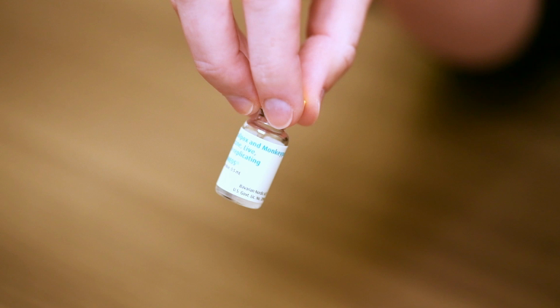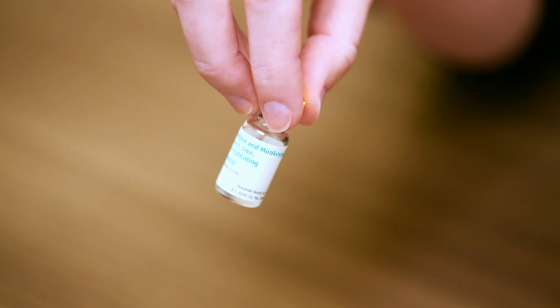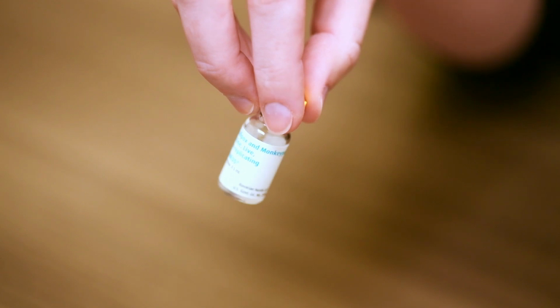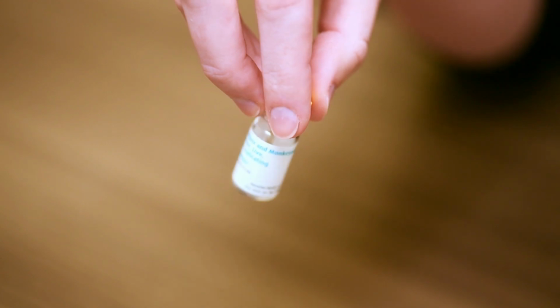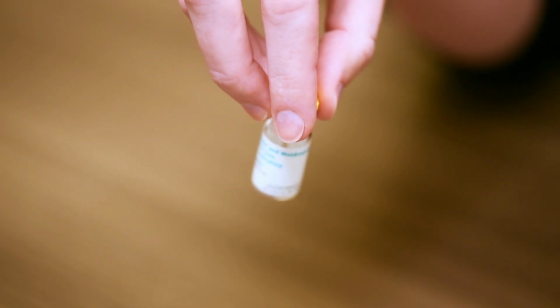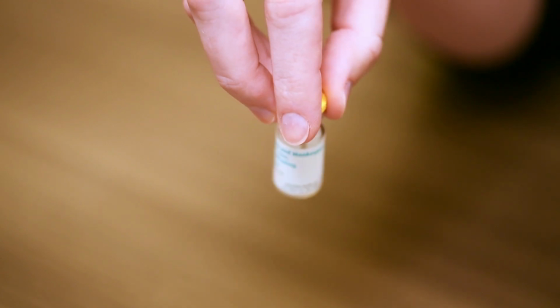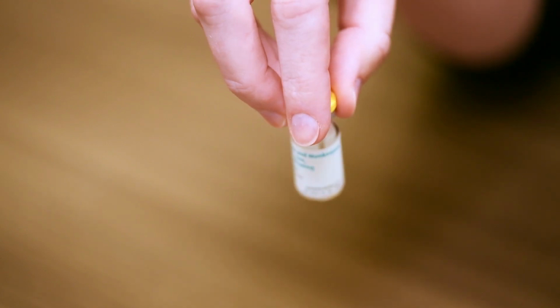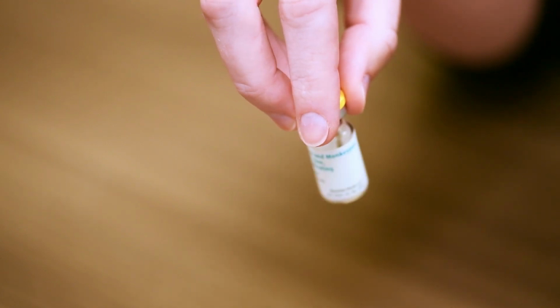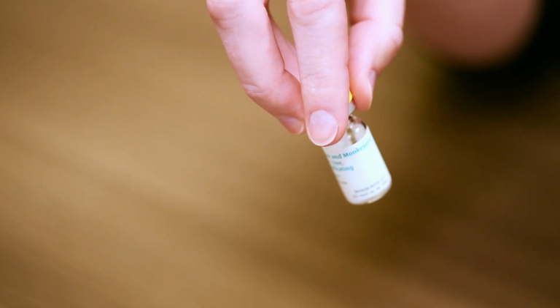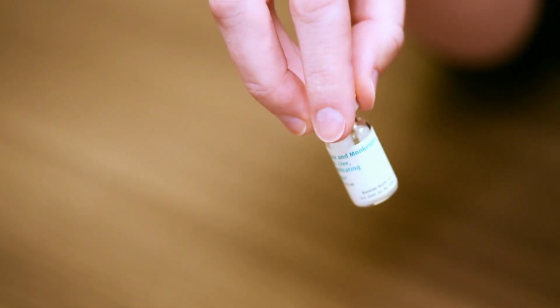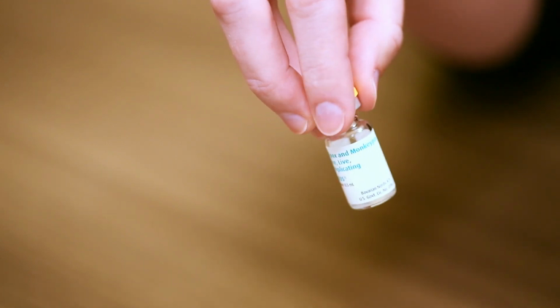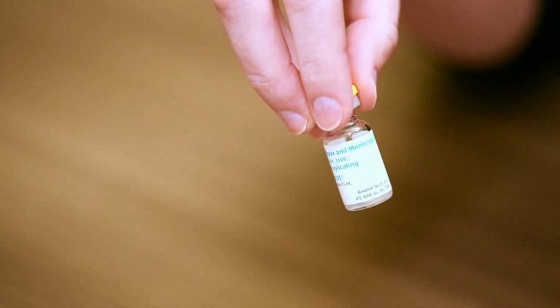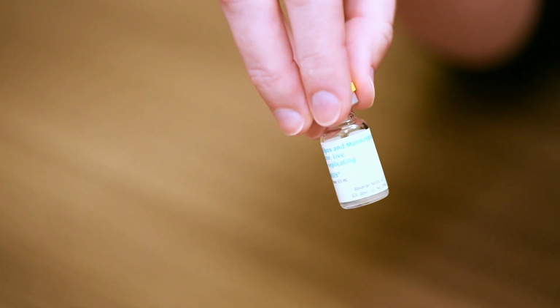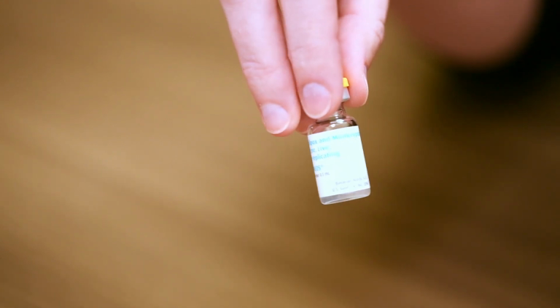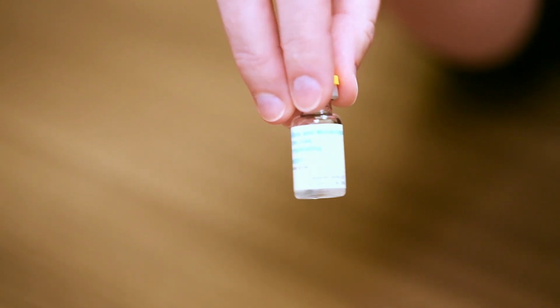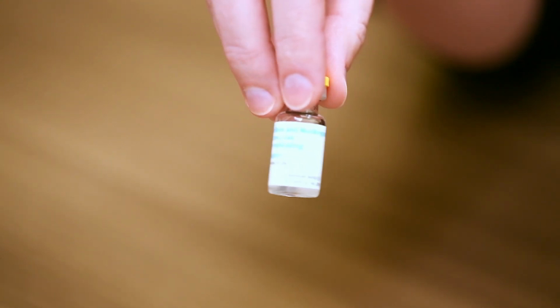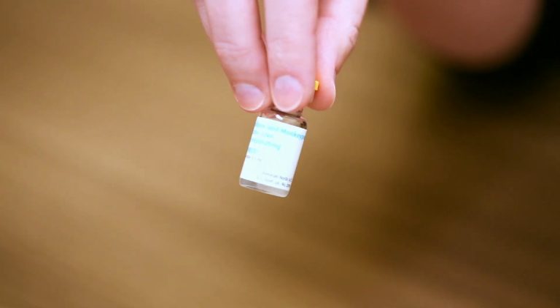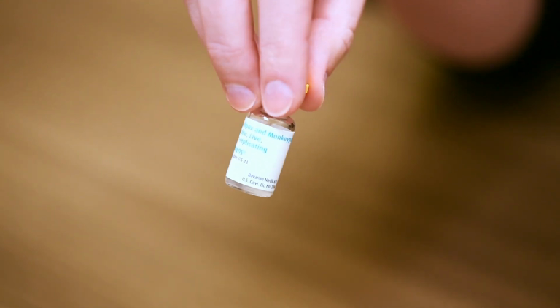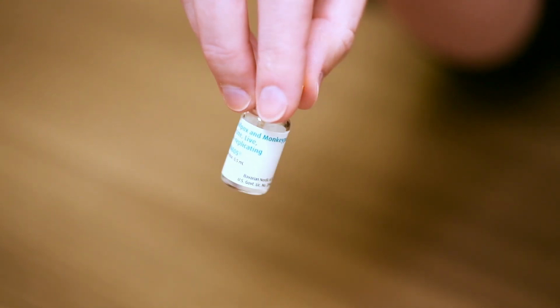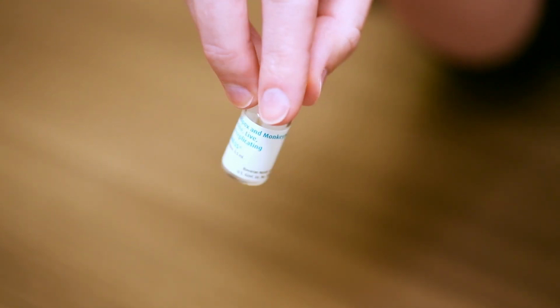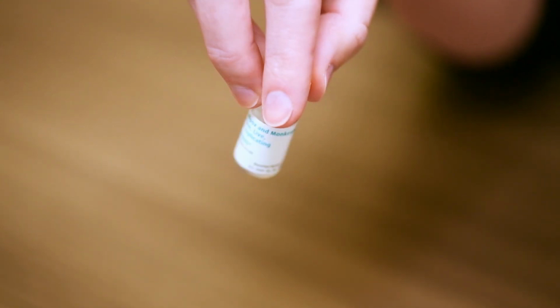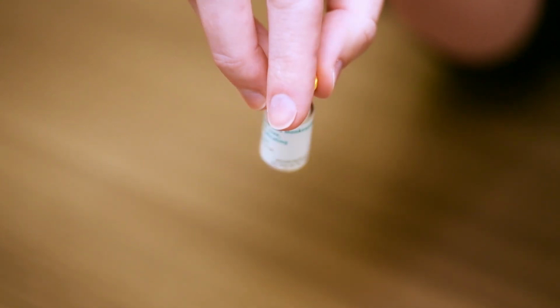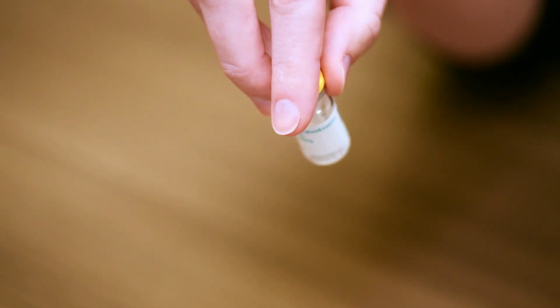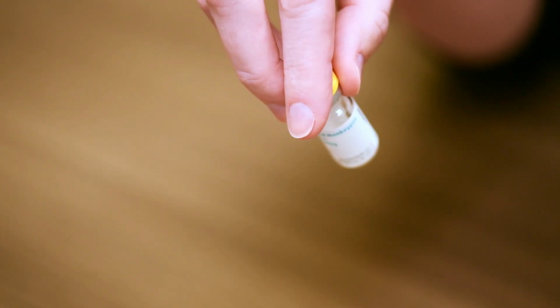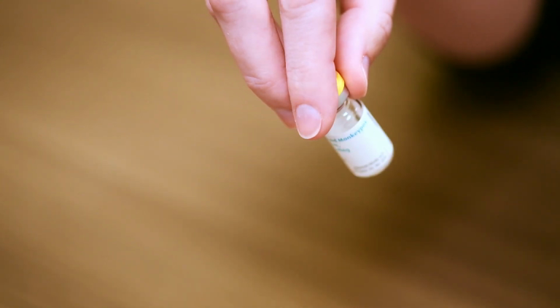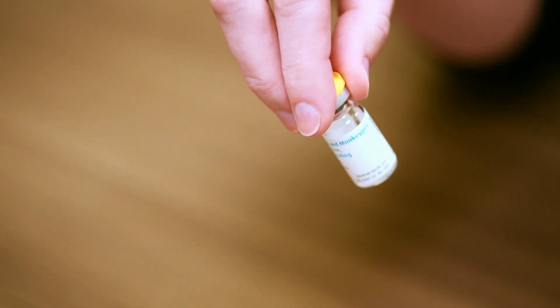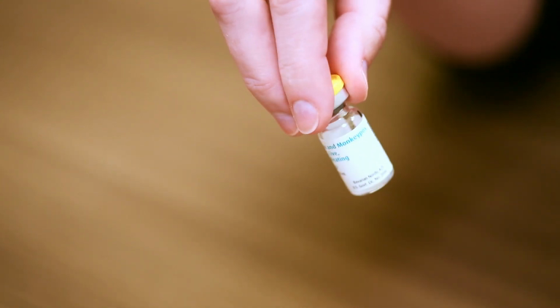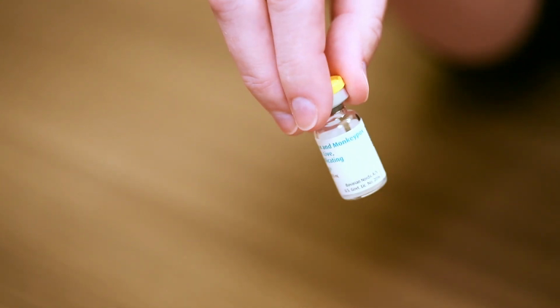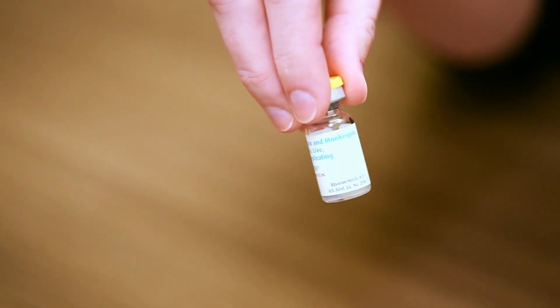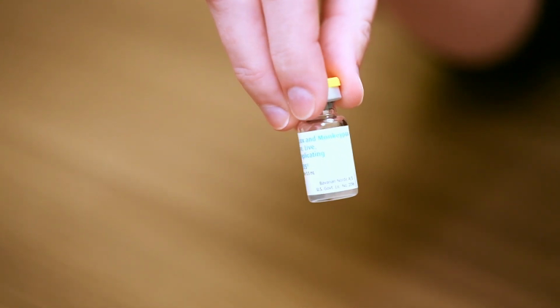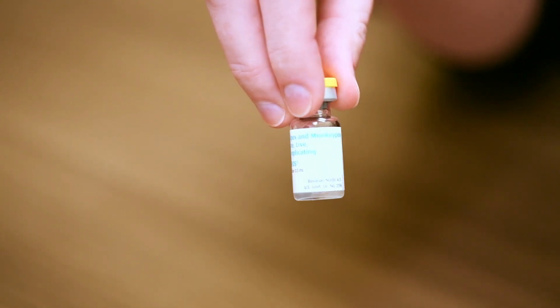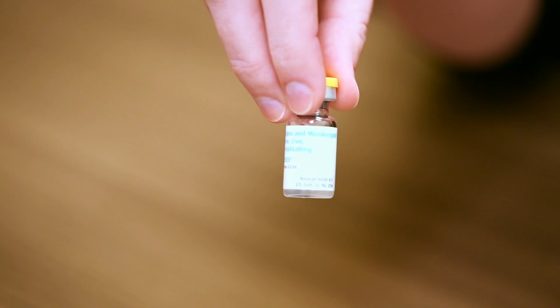Step three: with the vial upright, gently swirl the vaccine for 30 seconds before withdrawing a dose.